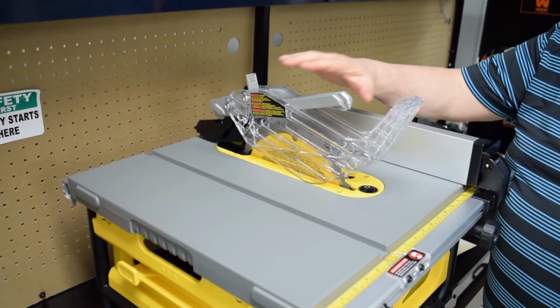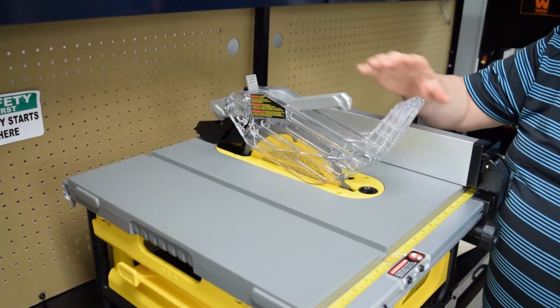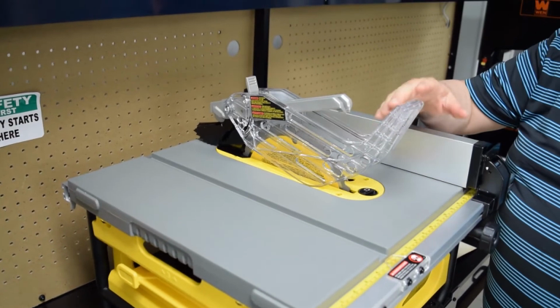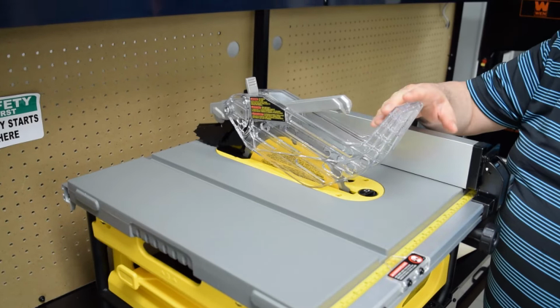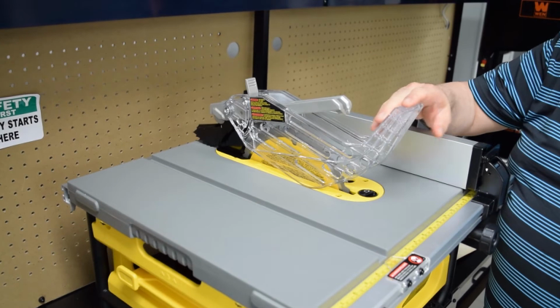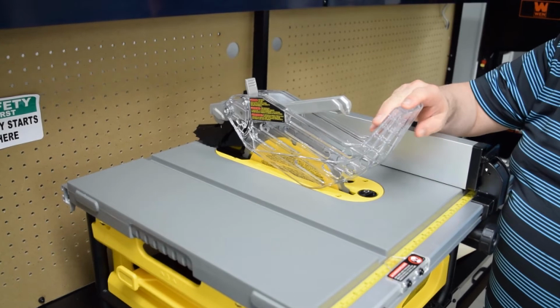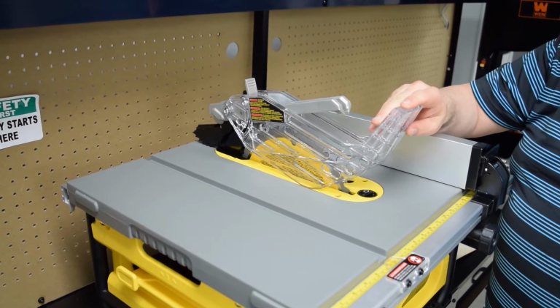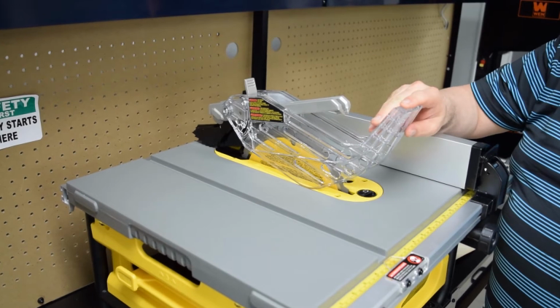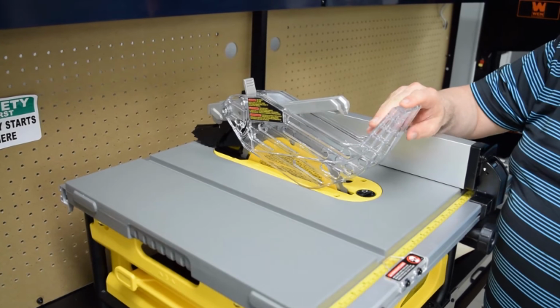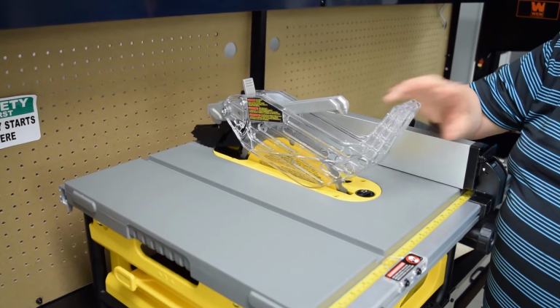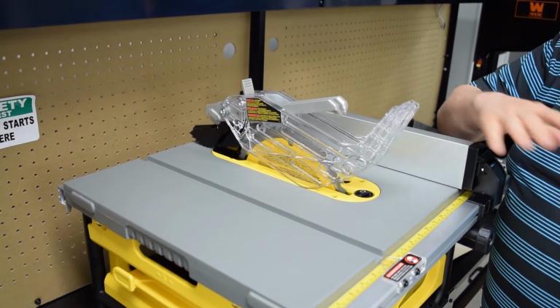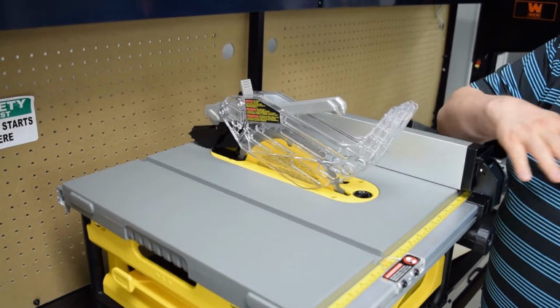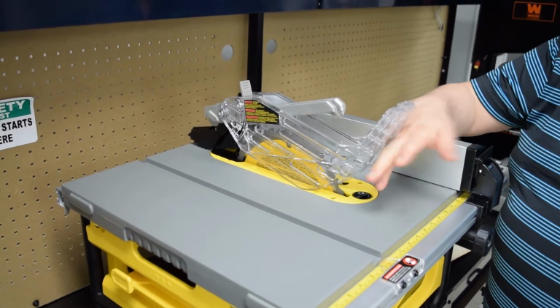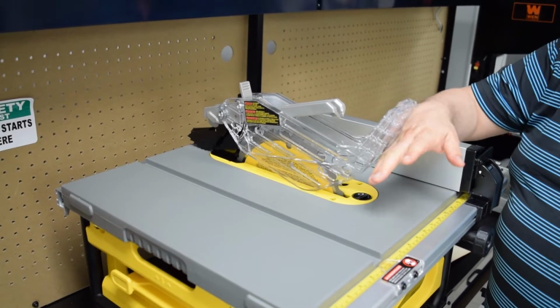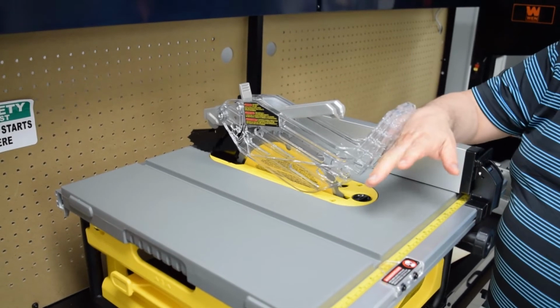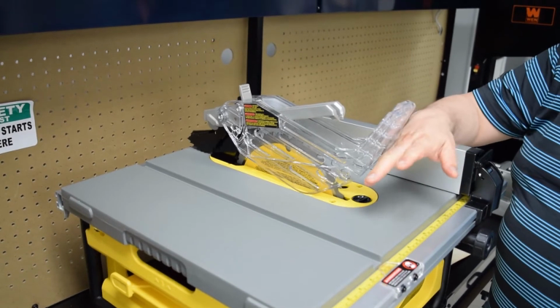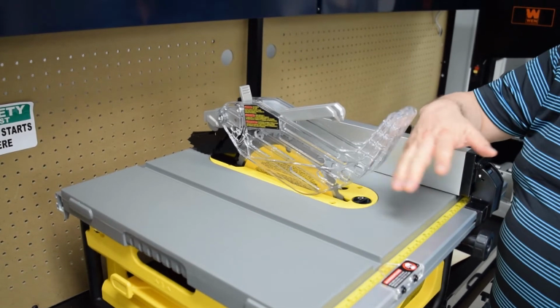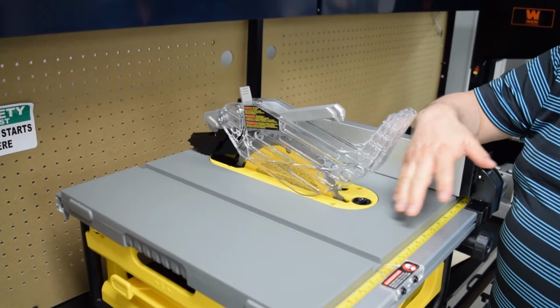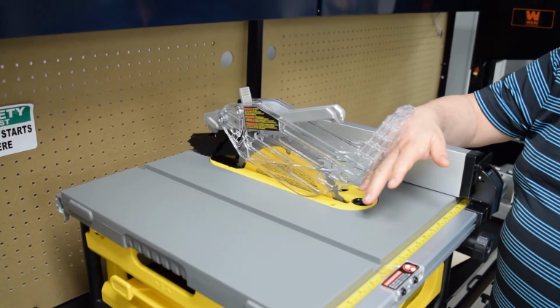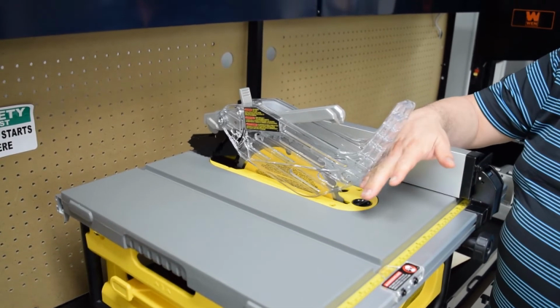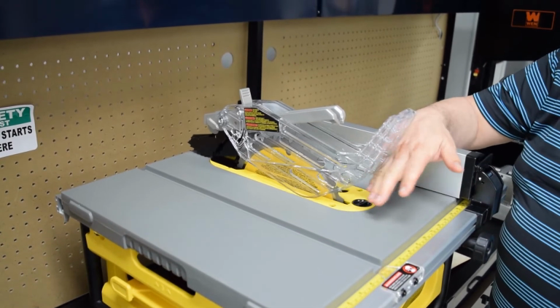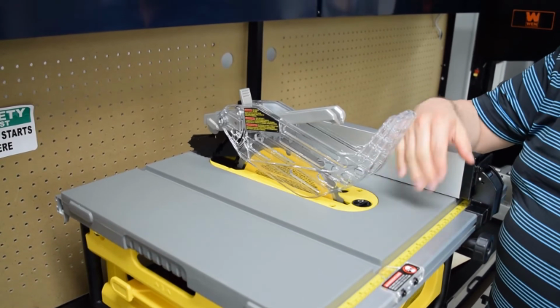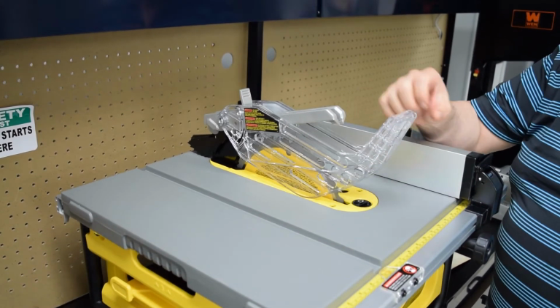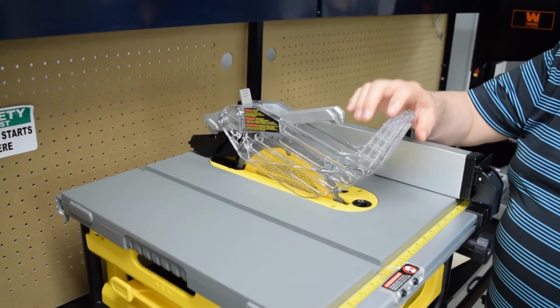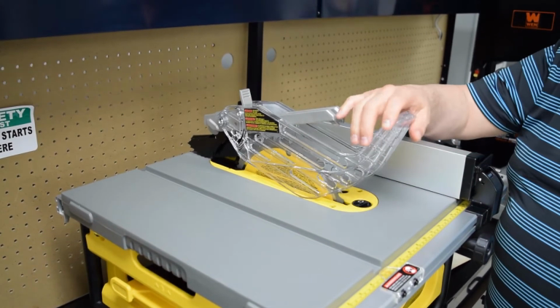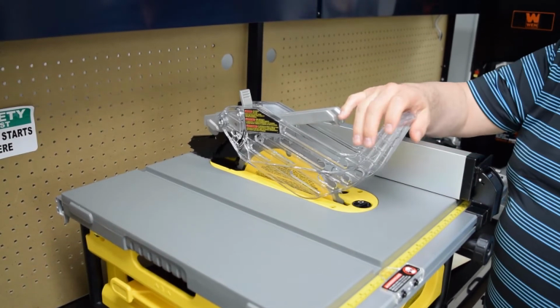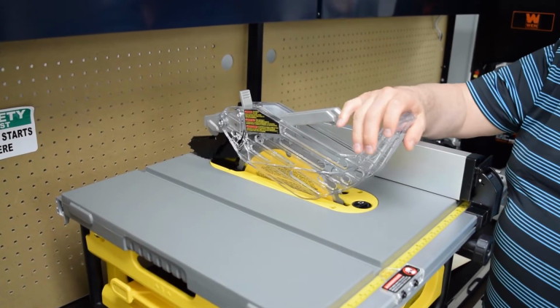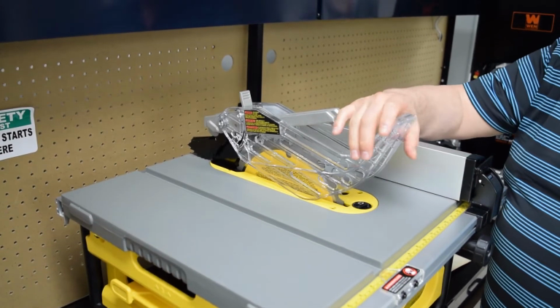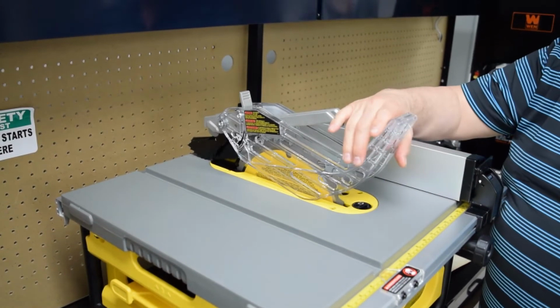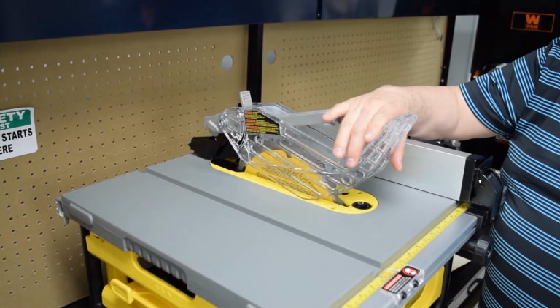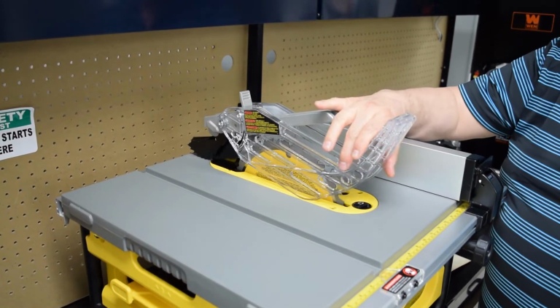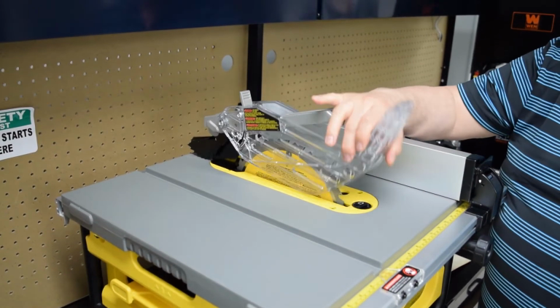This is going to be a top guard. It's going to protect accidentally from touching the saw blade.